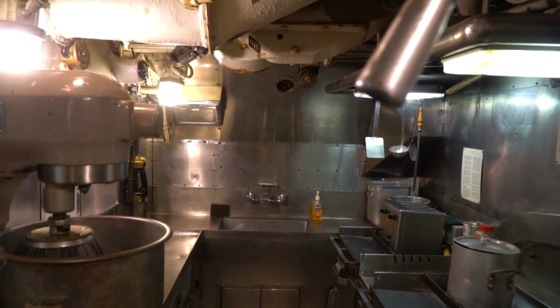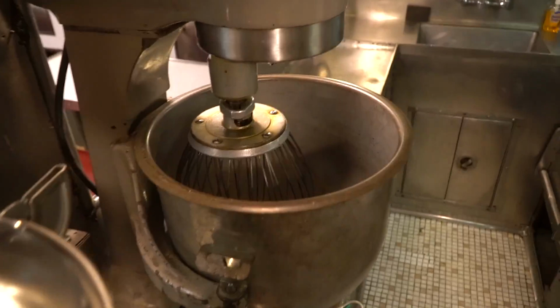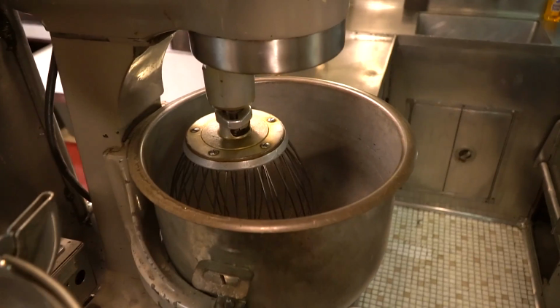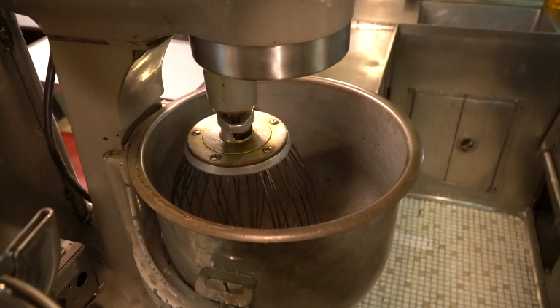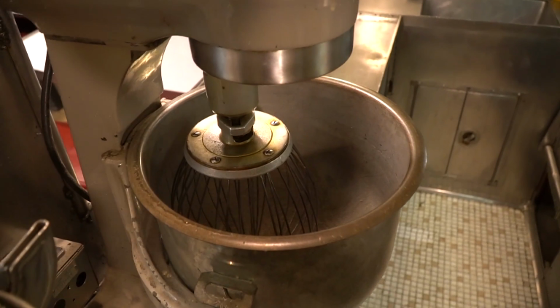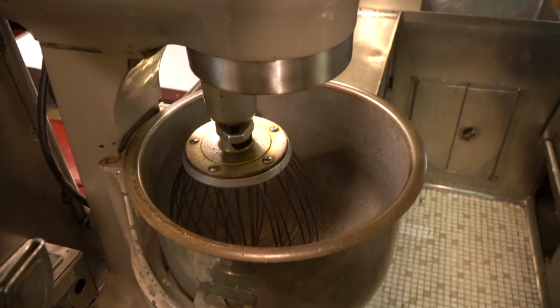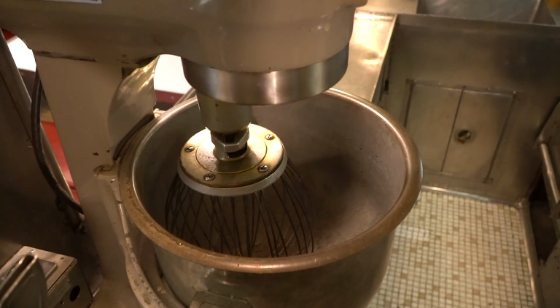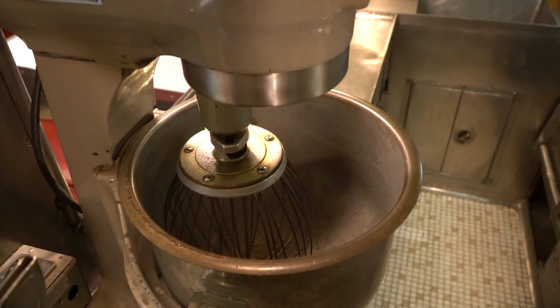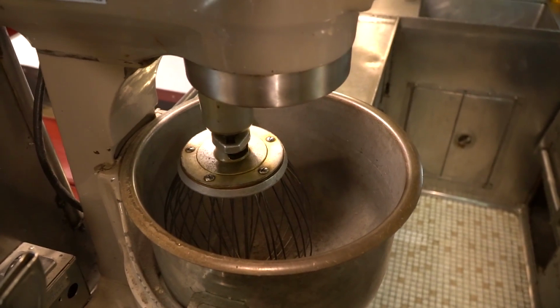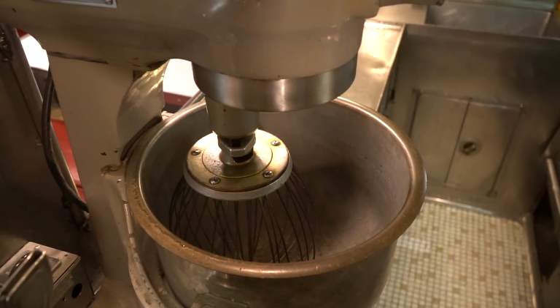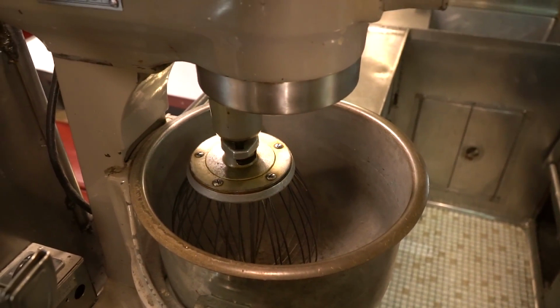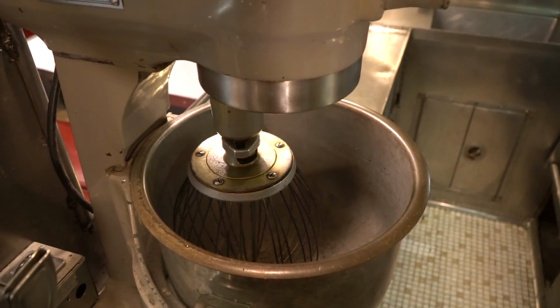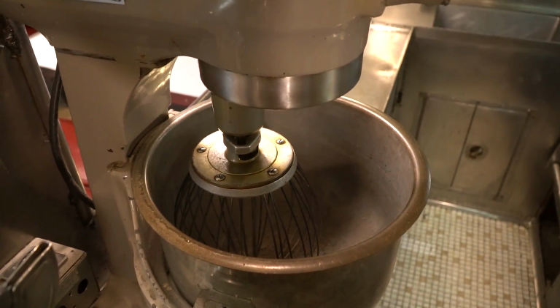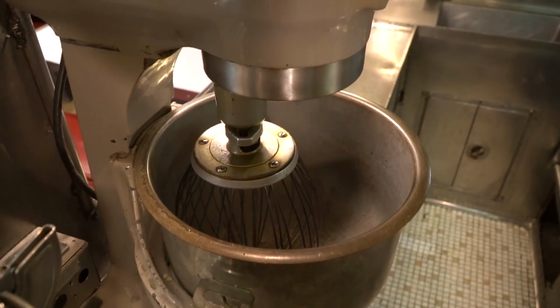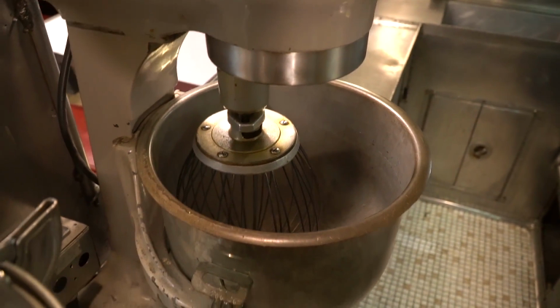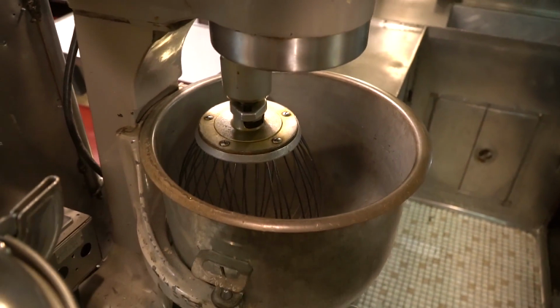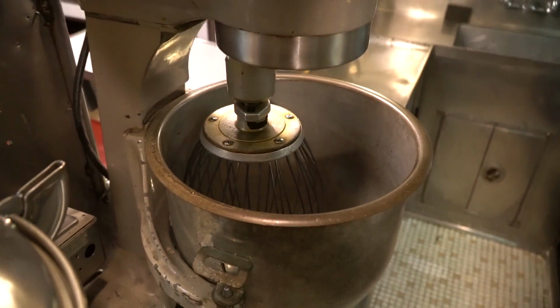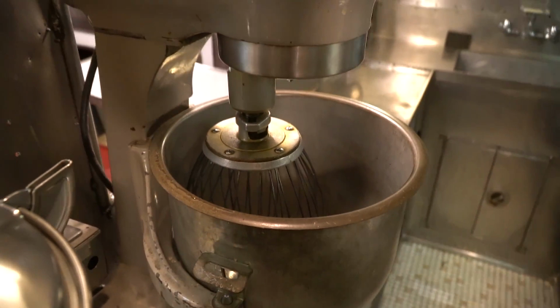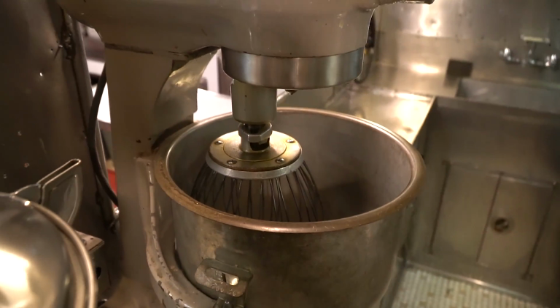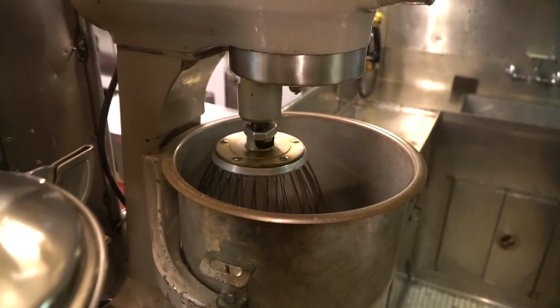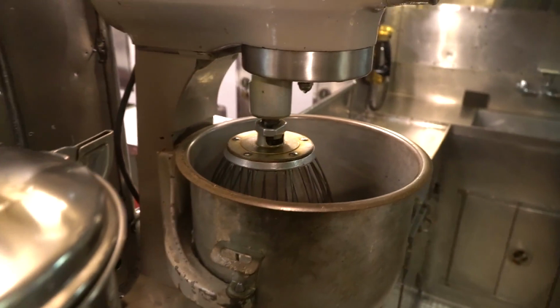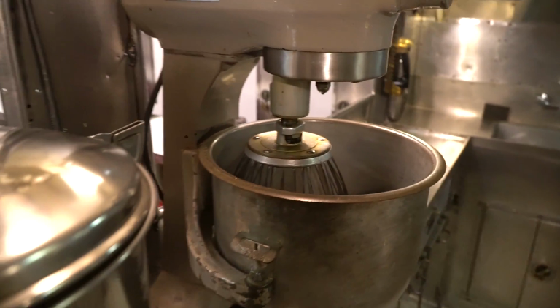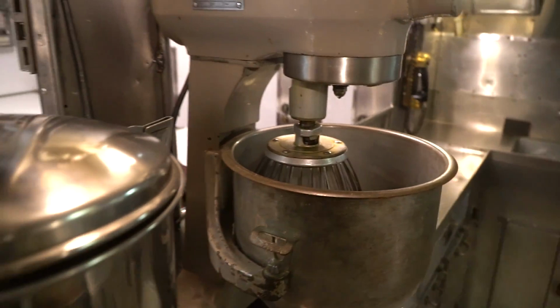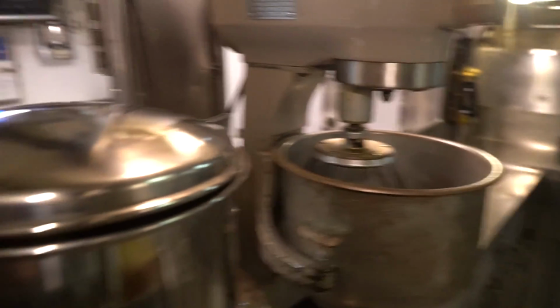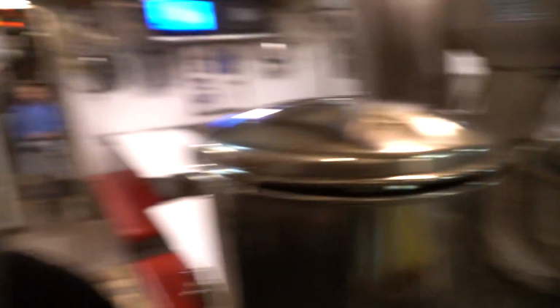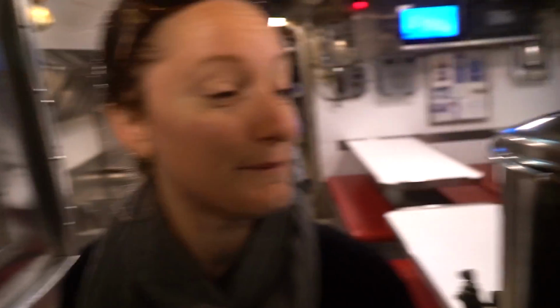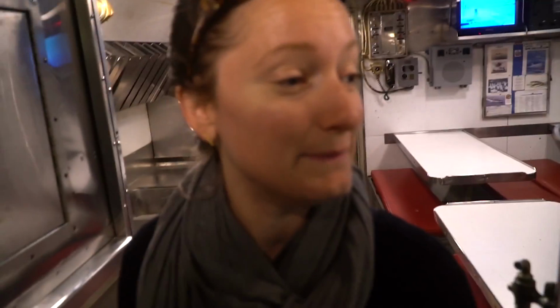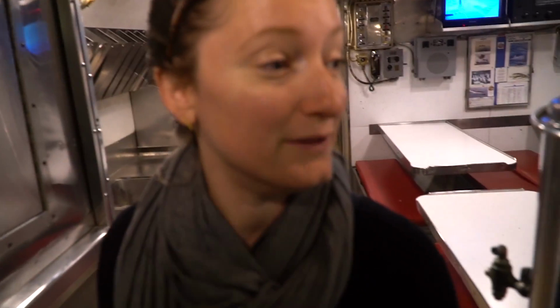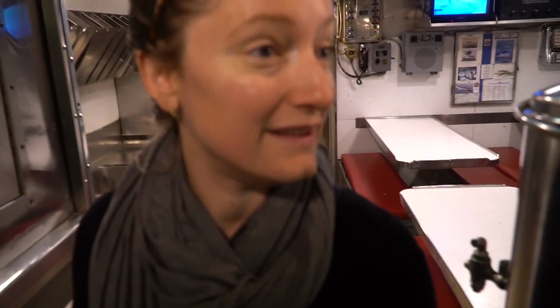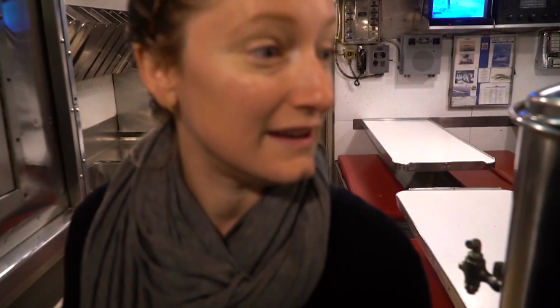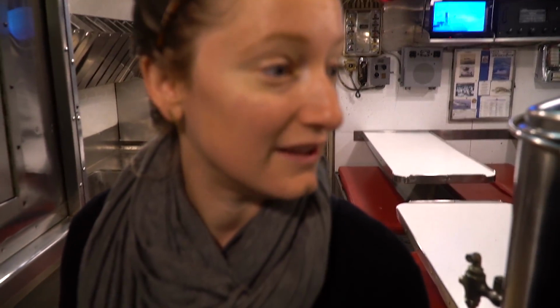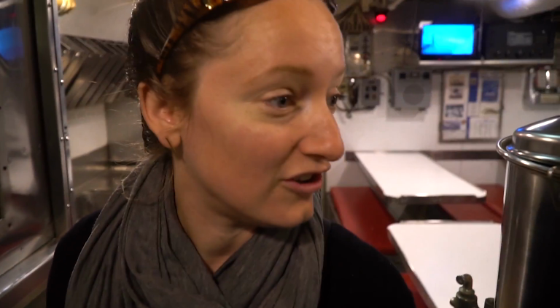A mixing bowl. Yeah, it's a big mixing bowl — but you're cooking for 80 people though. You're cooking for a lot of people in that tiny kitchen.